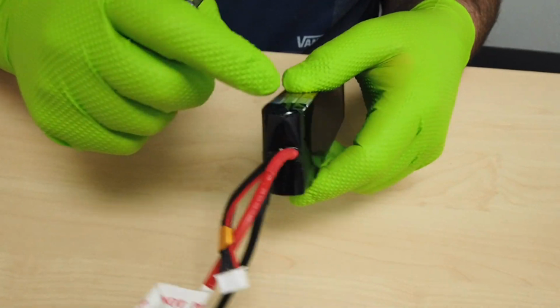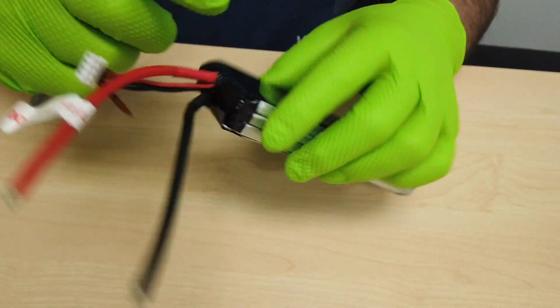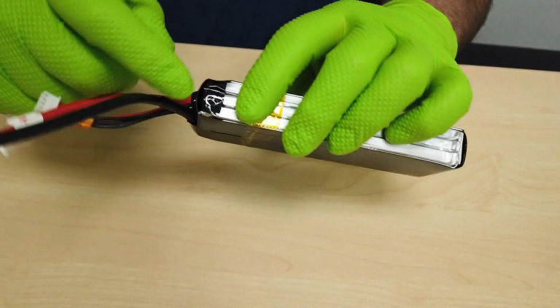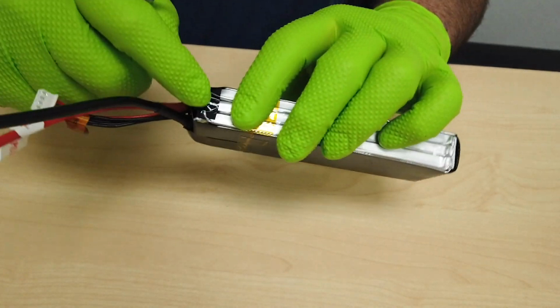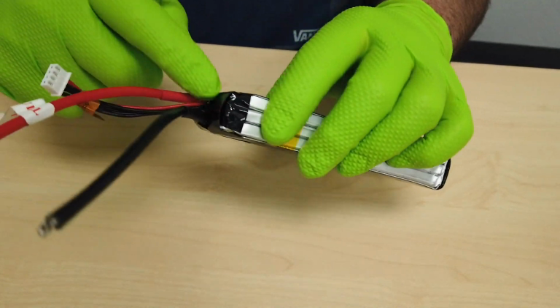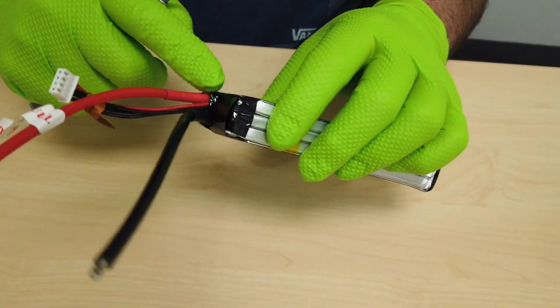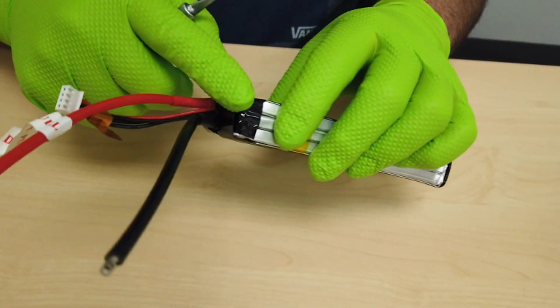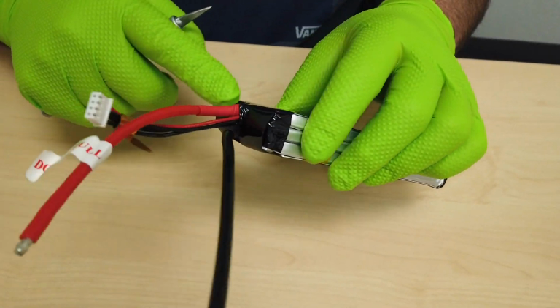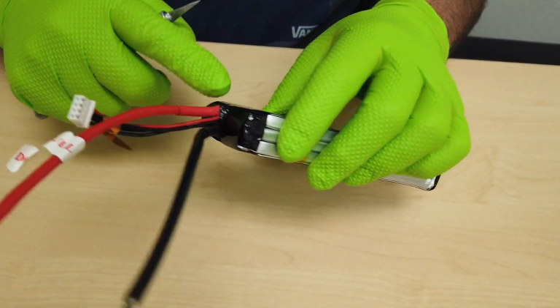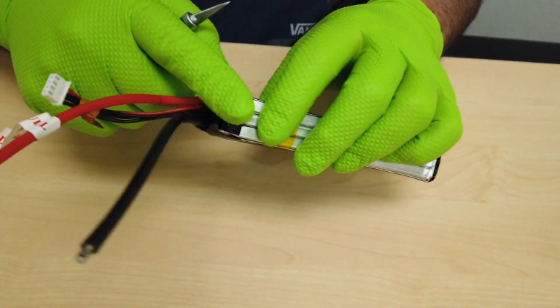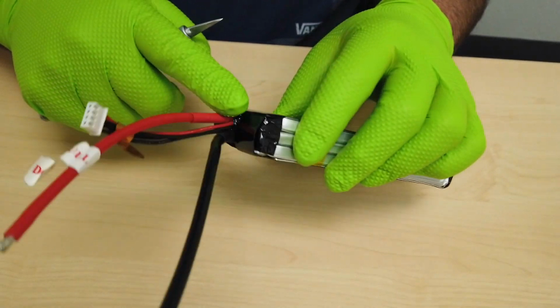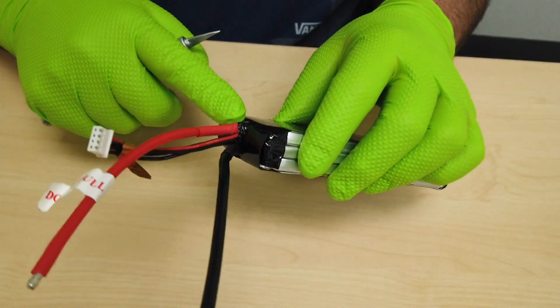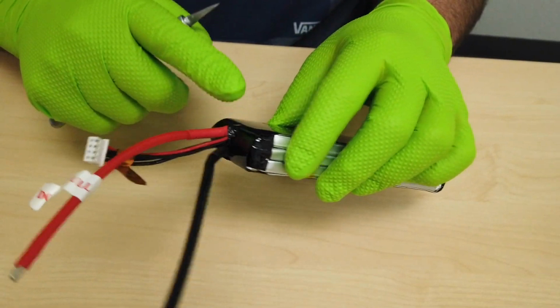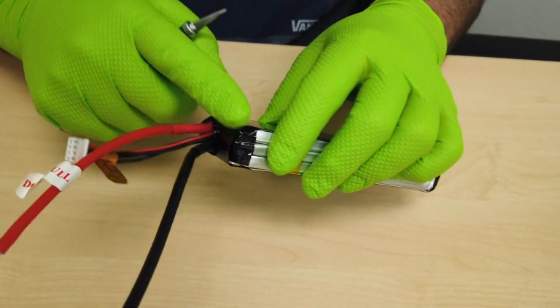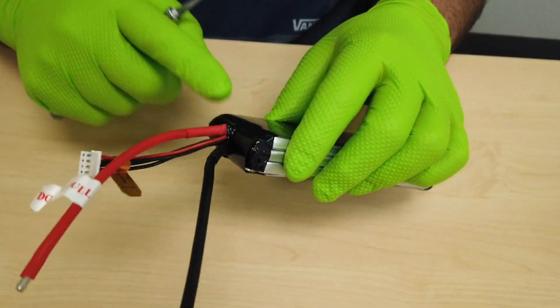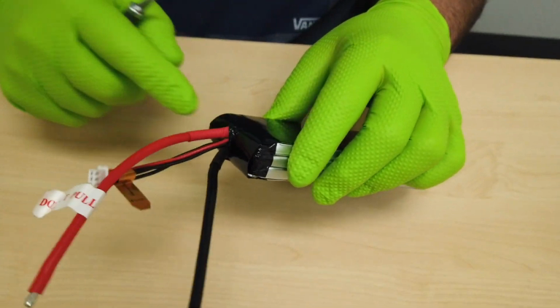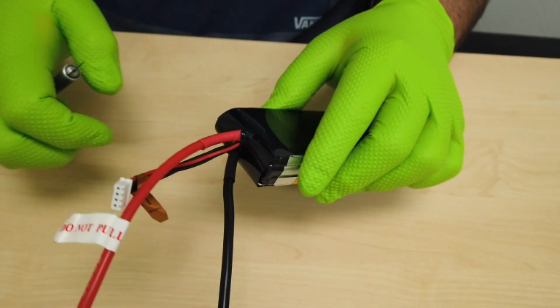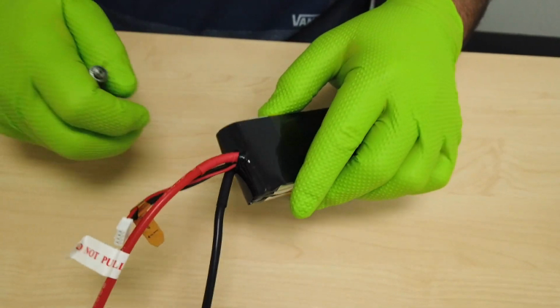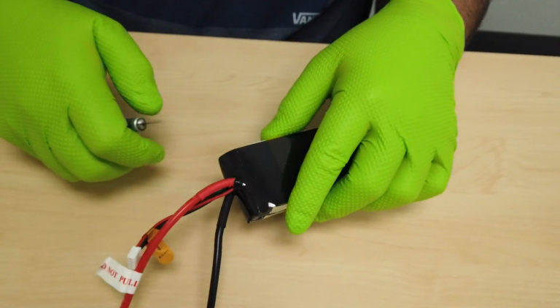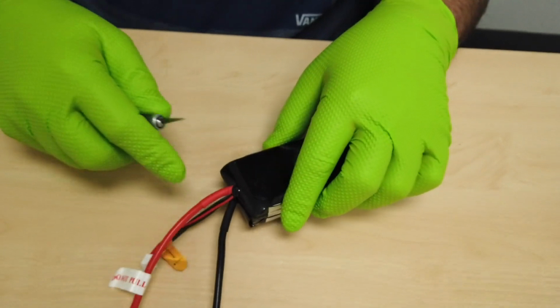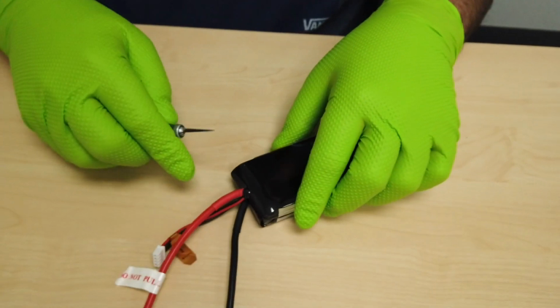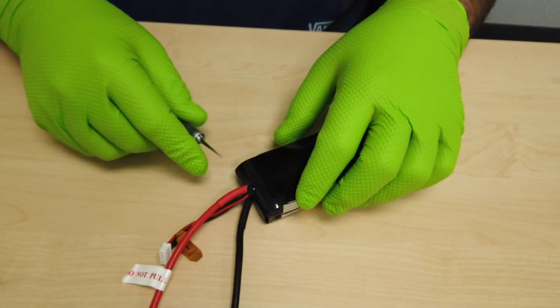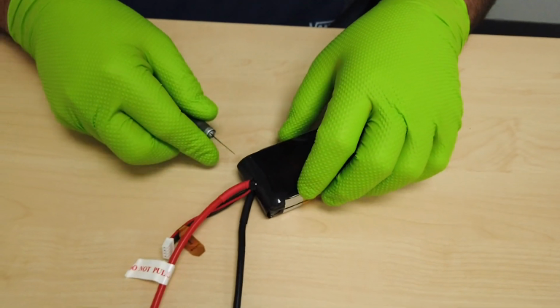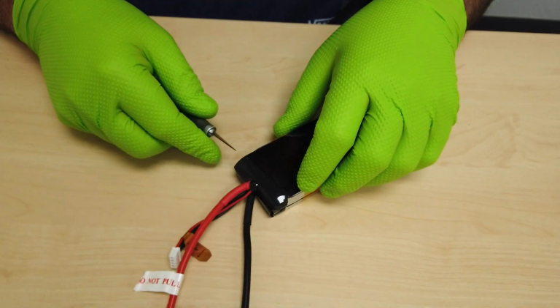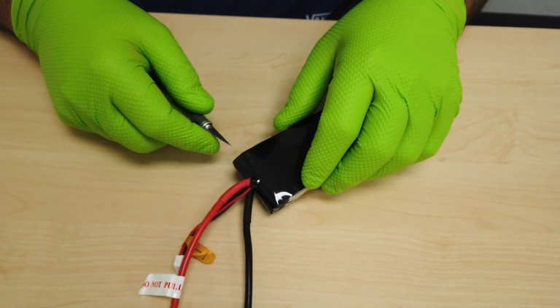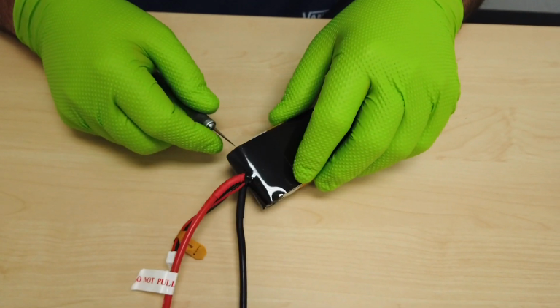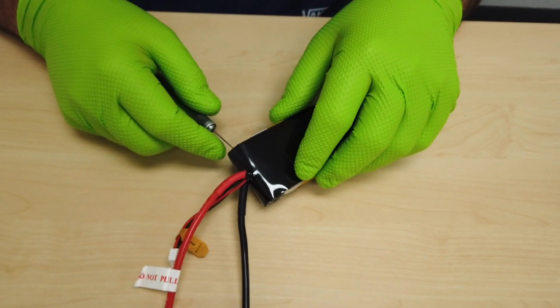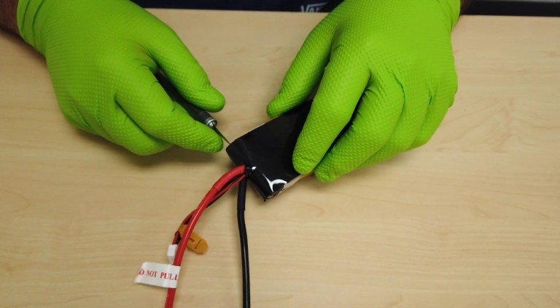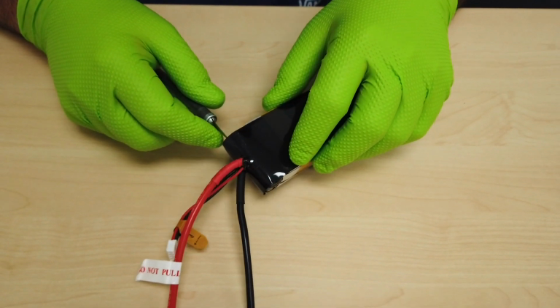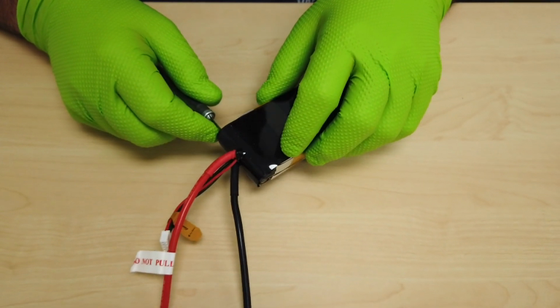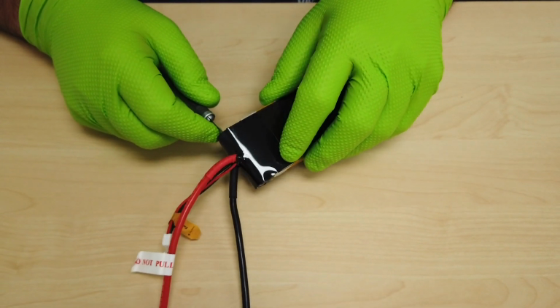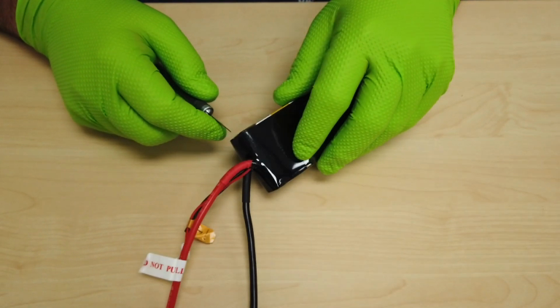First, we're going to cut the binding apart on this outer layer. Underneath this area are all the battery tabs.